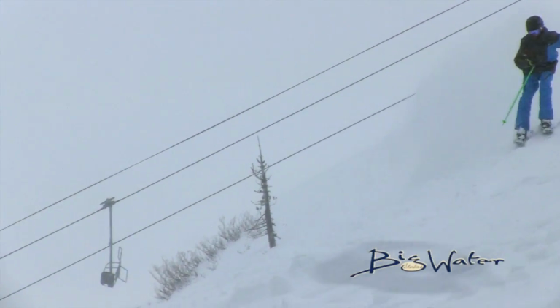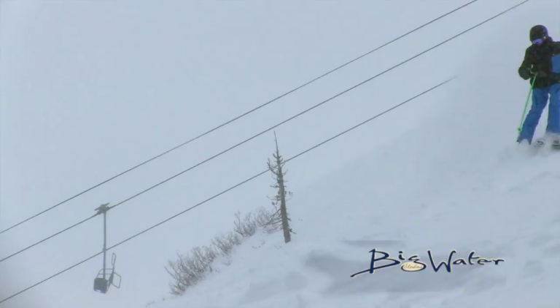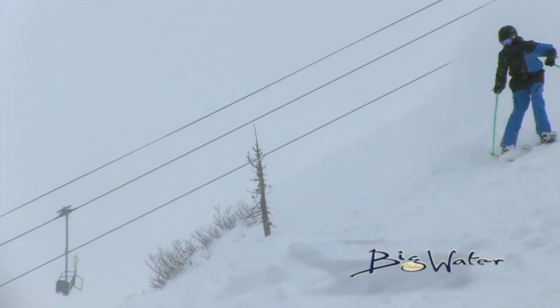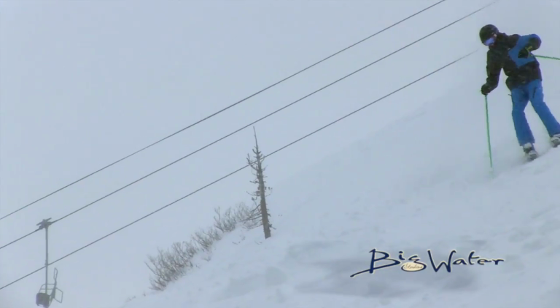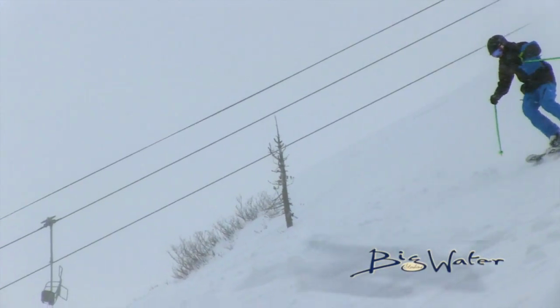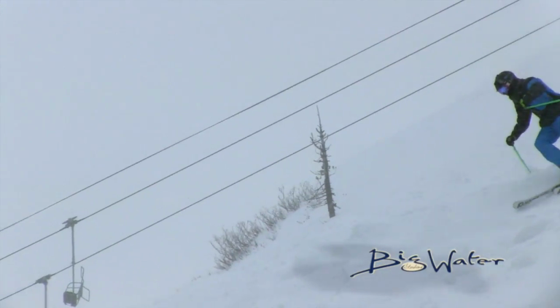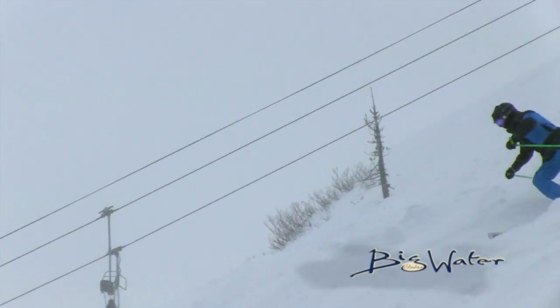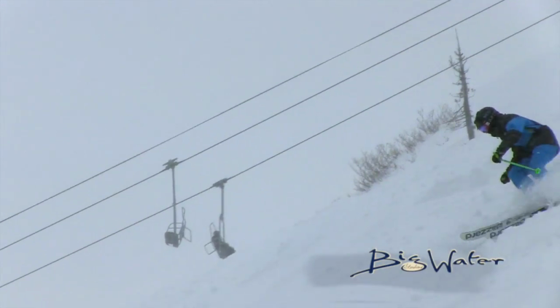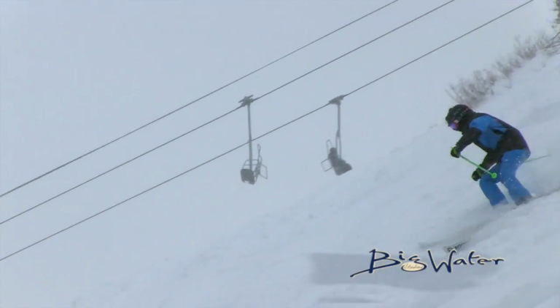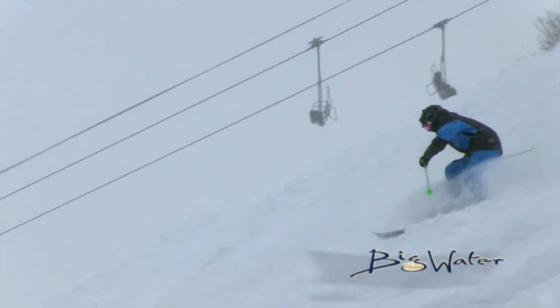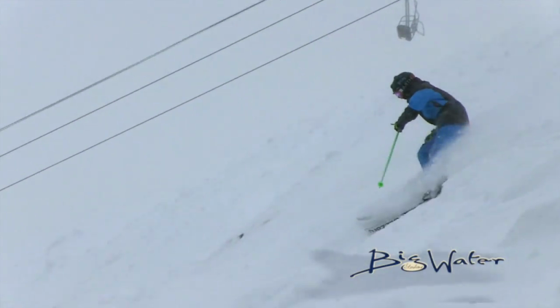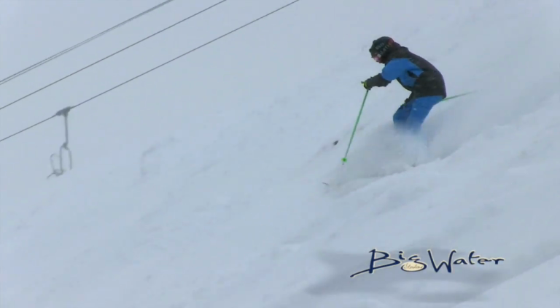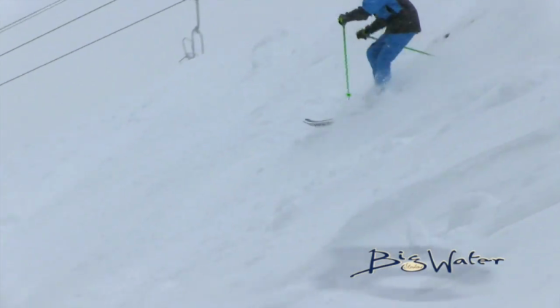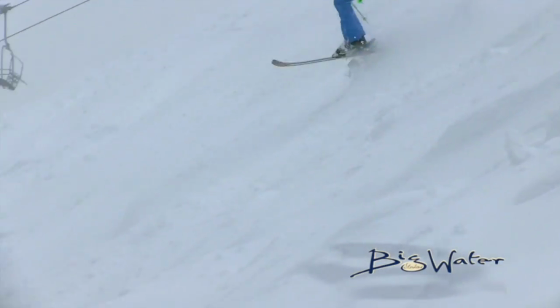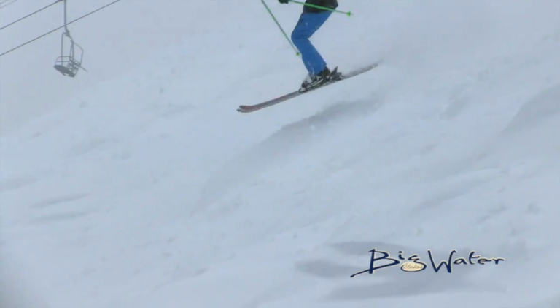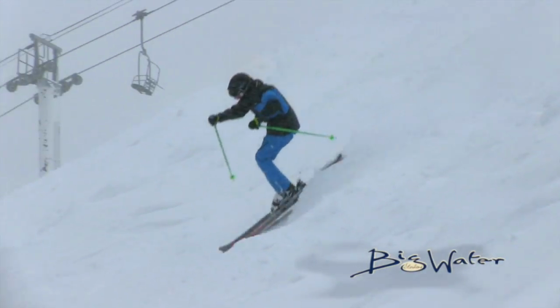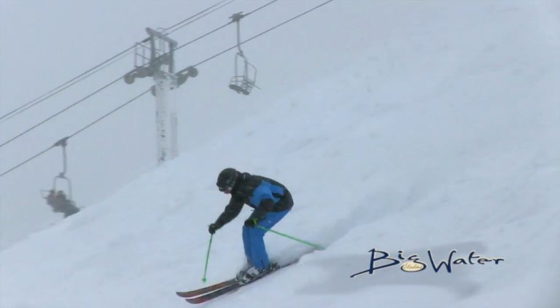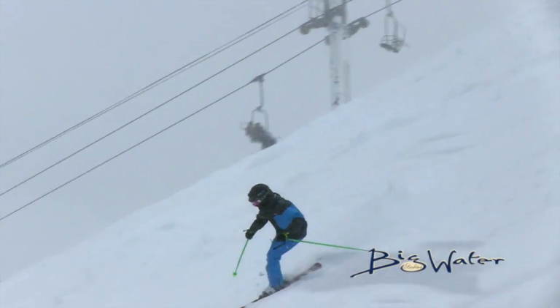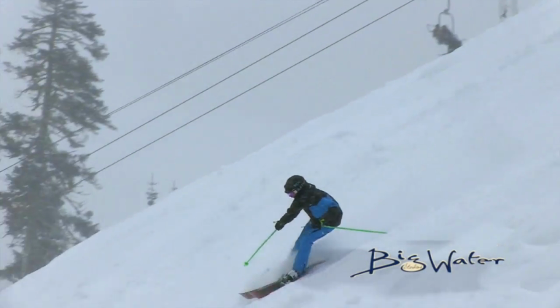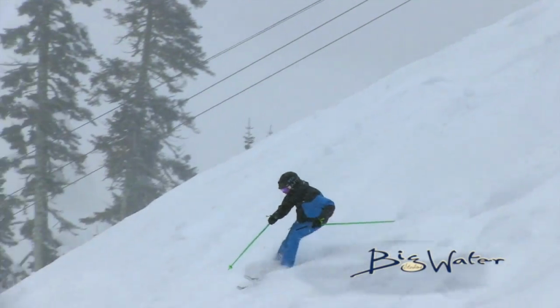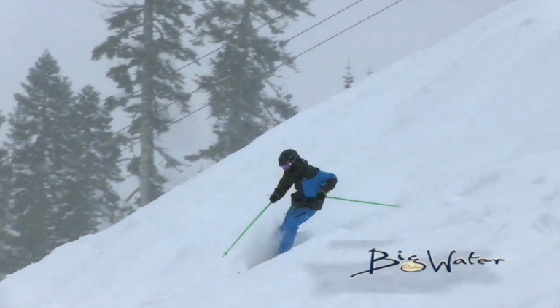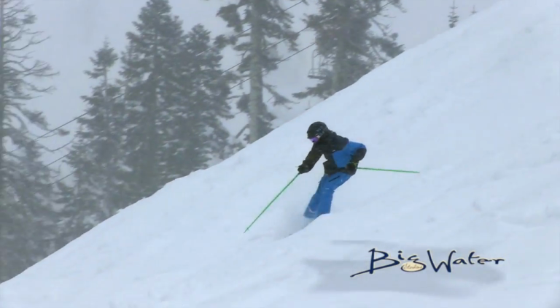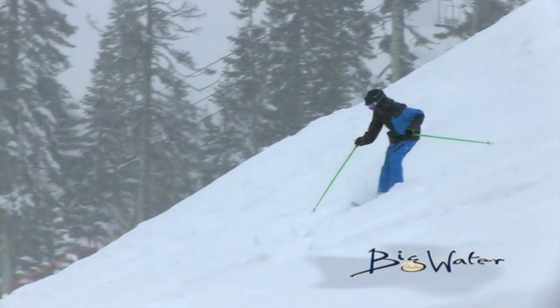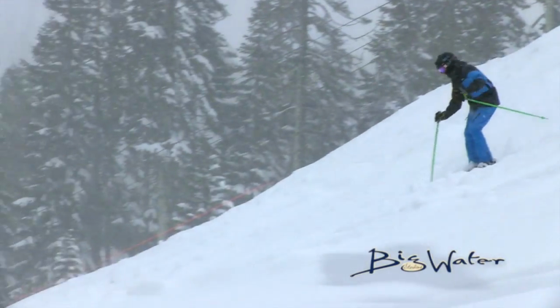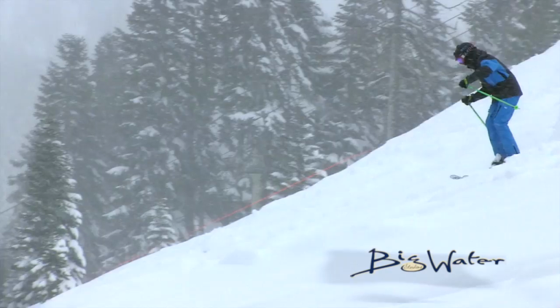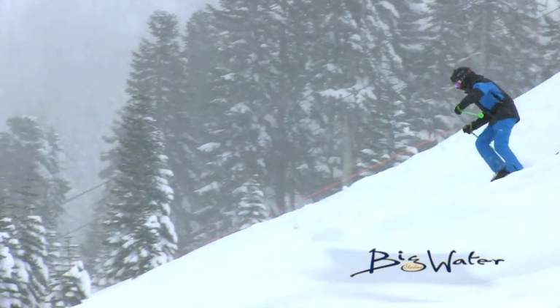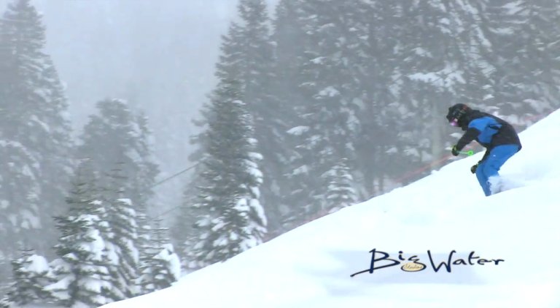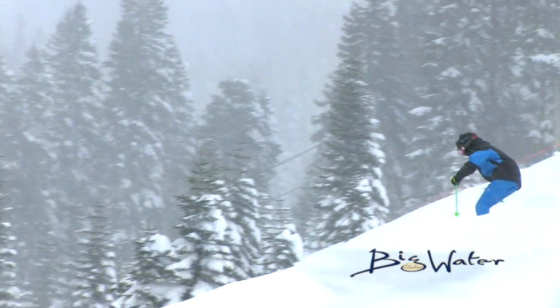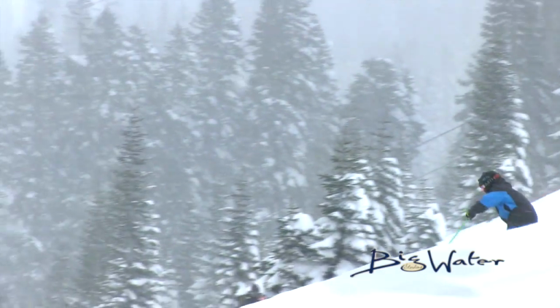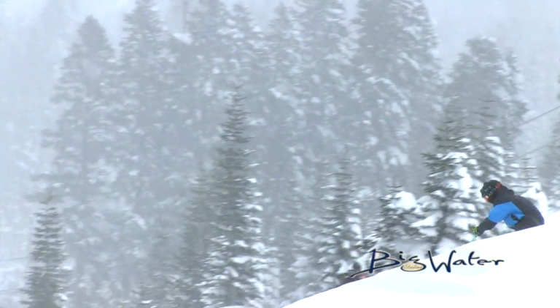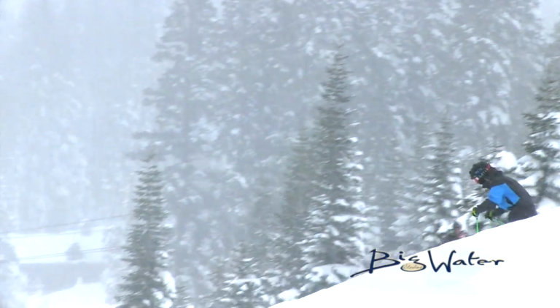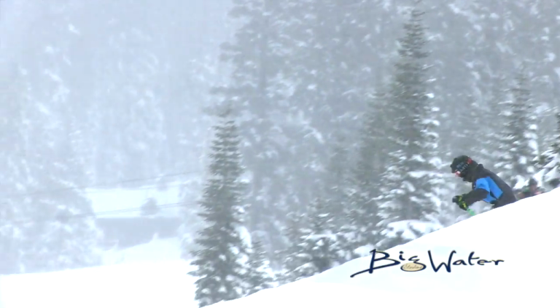Tony is ripping the turns on the bottom of the hill. He's going on down to the one-booter width lift. That's what he's got for us.